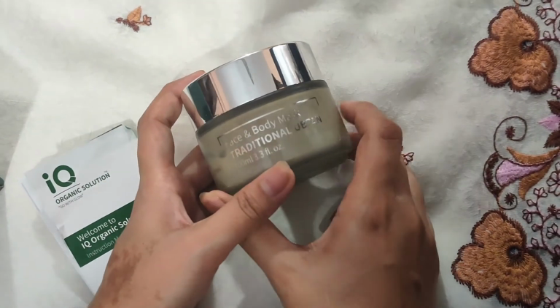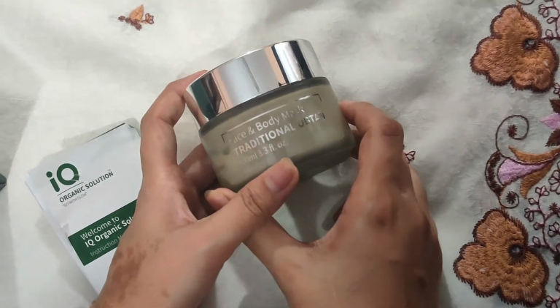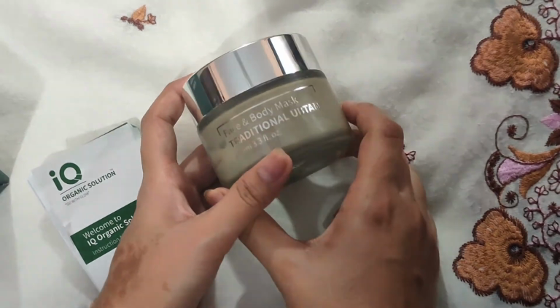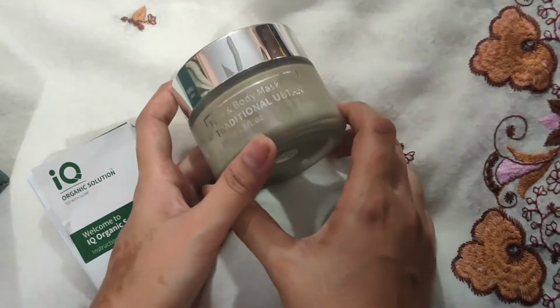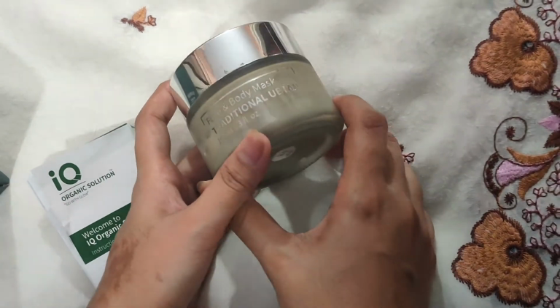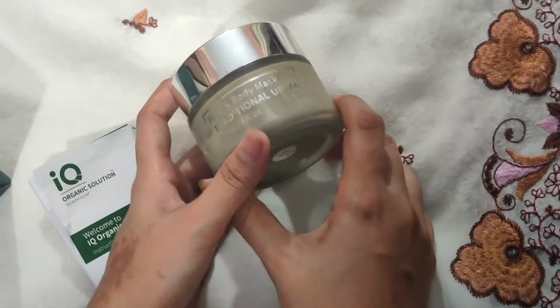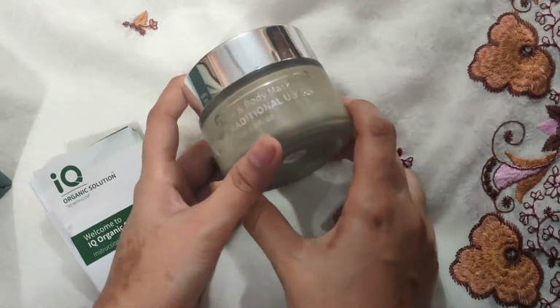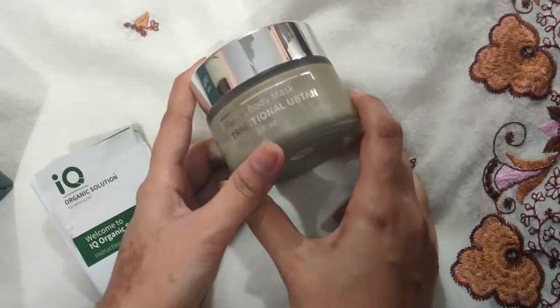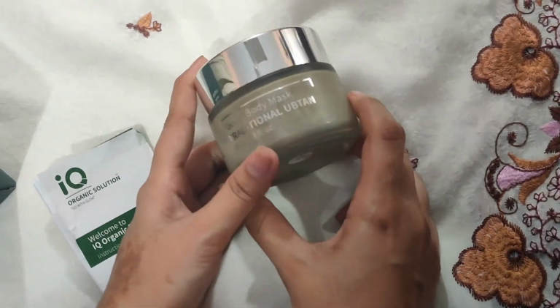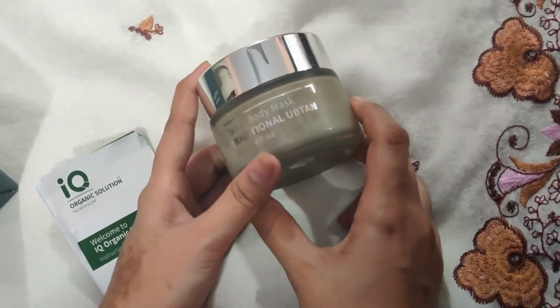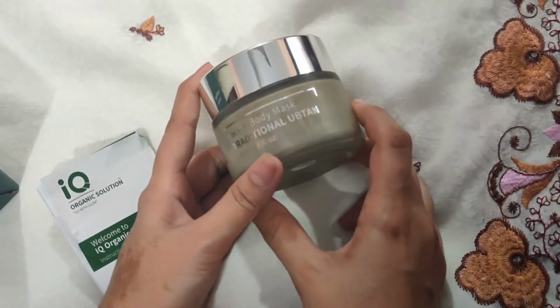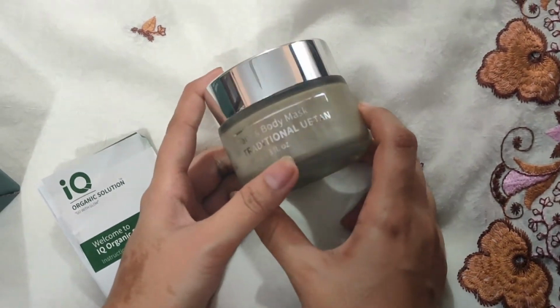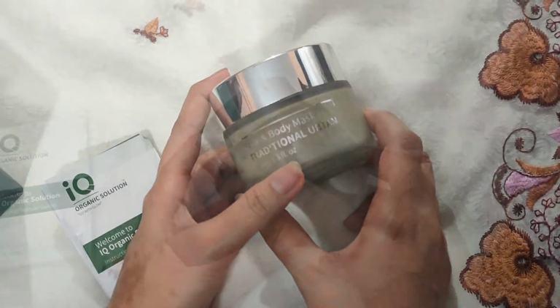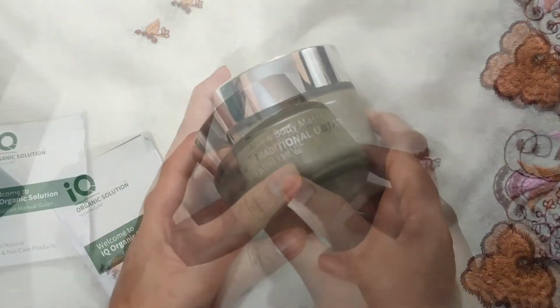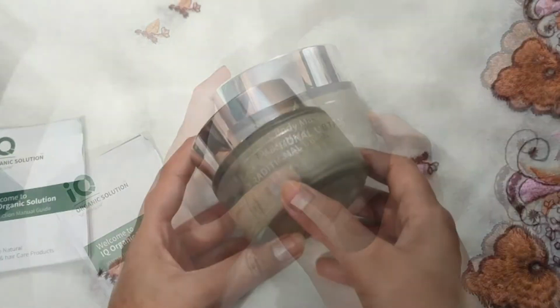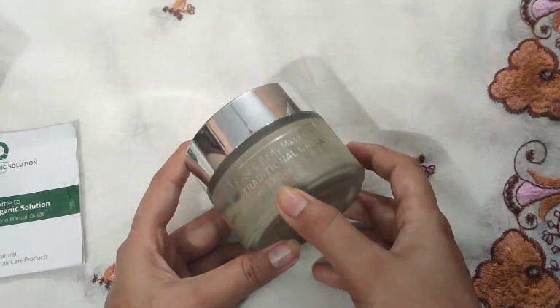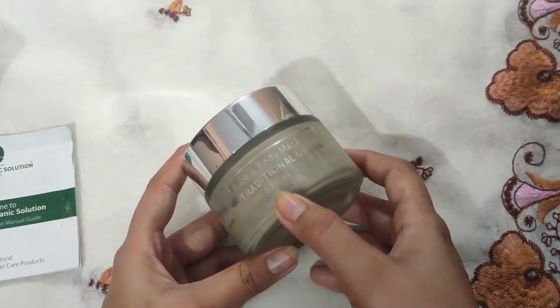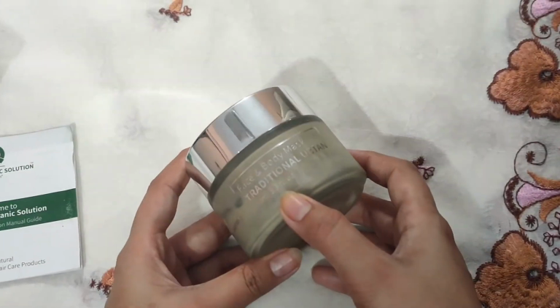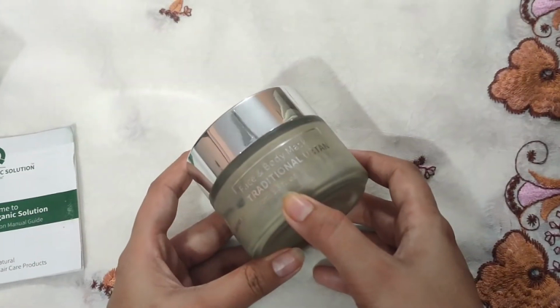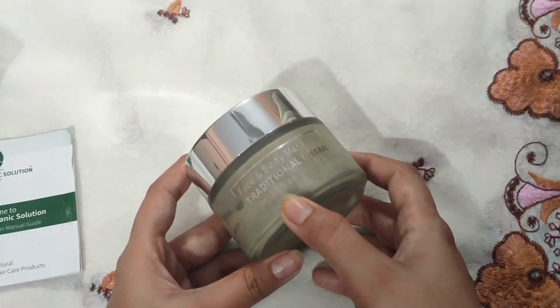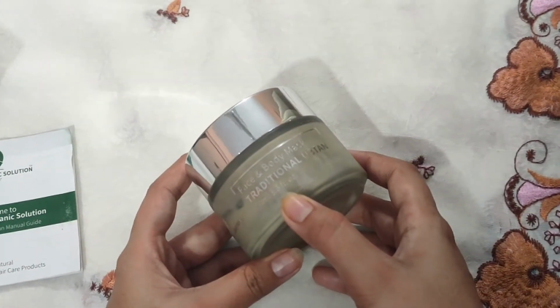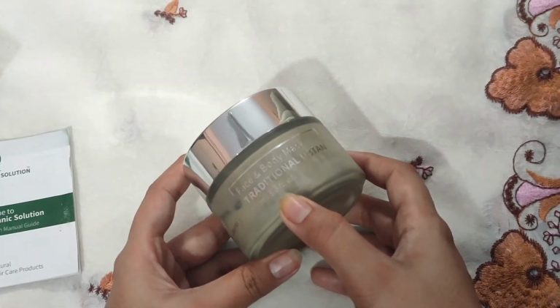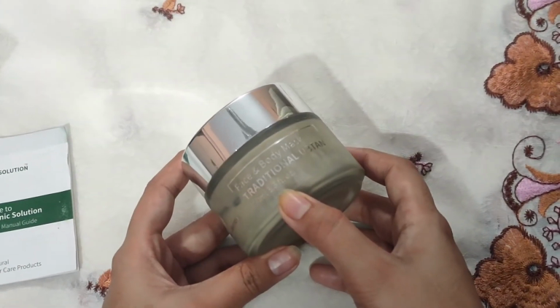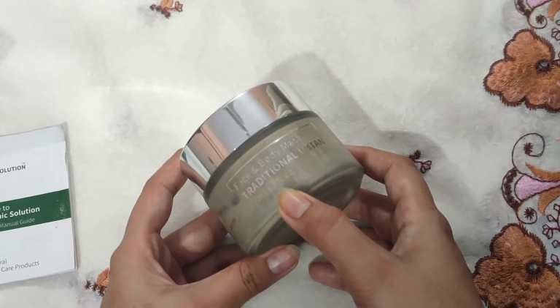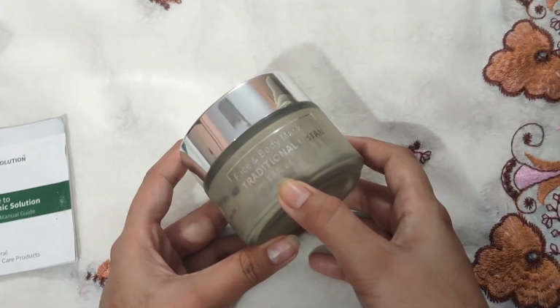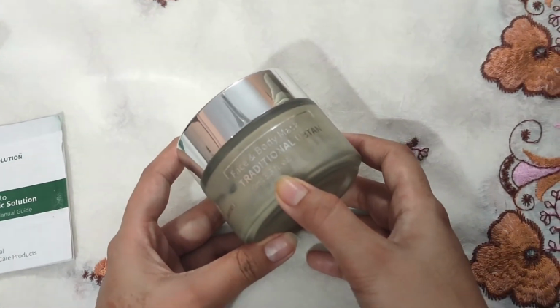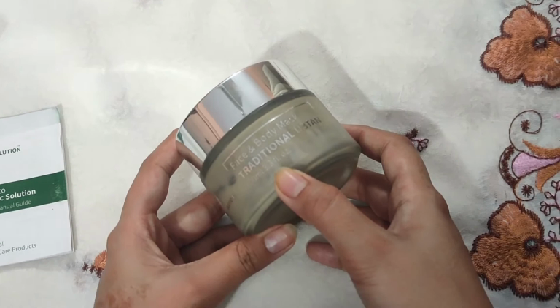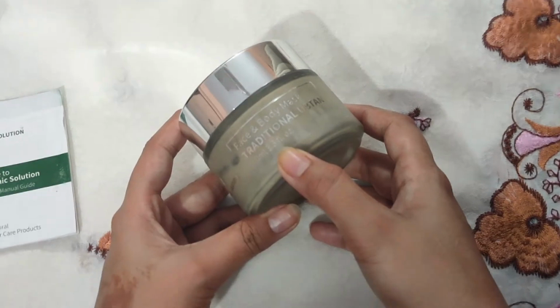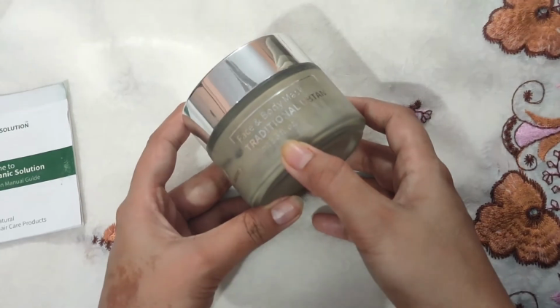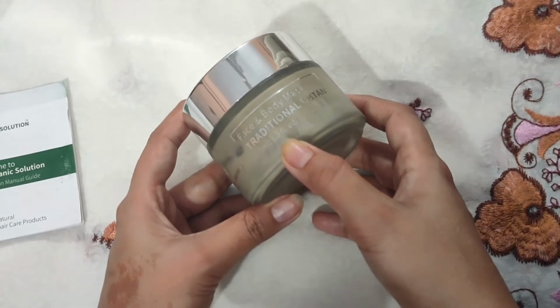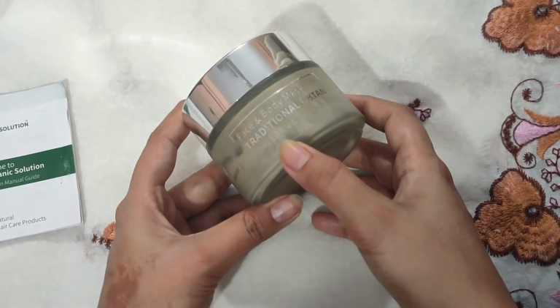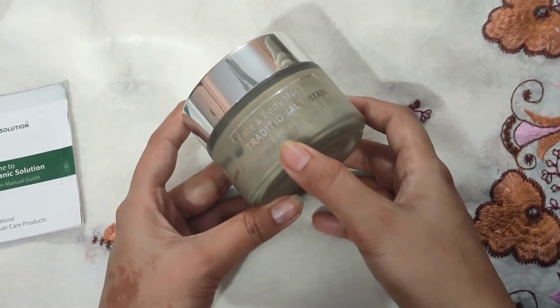Both girls and boys can use it. We can use it on the face, hands and feet, neck, and full body.